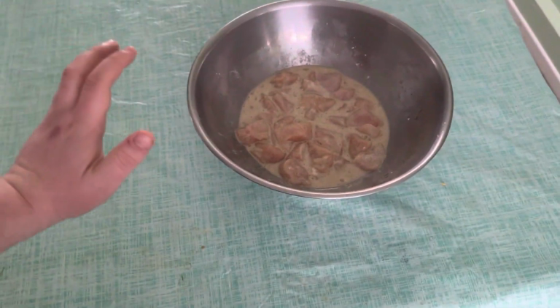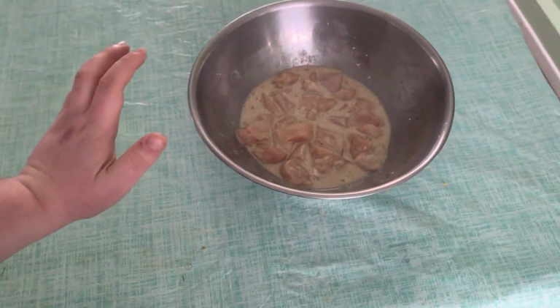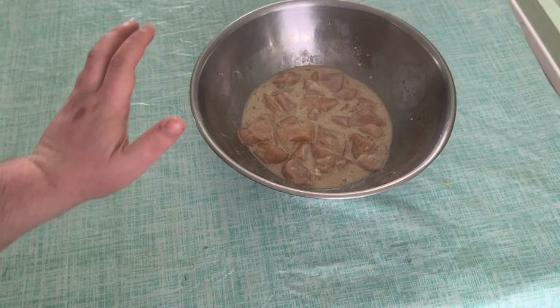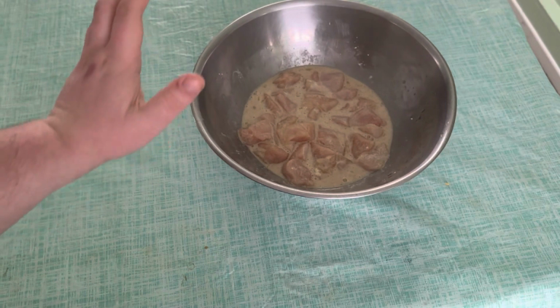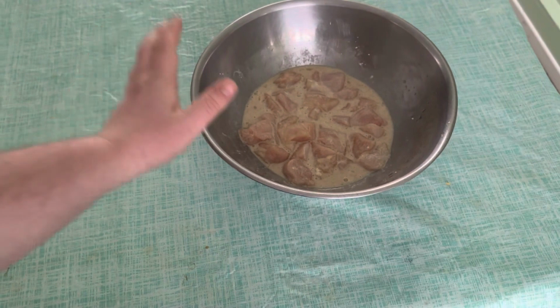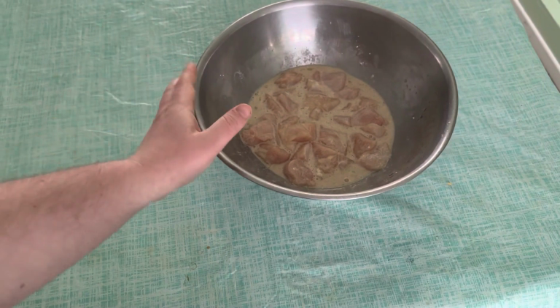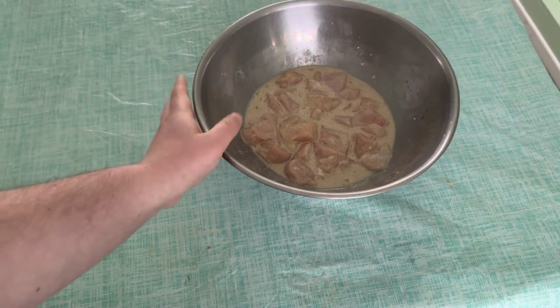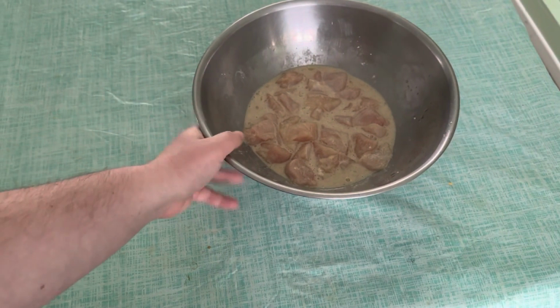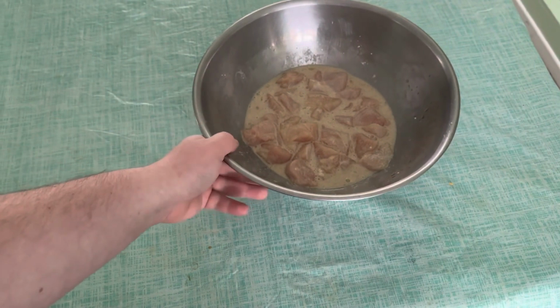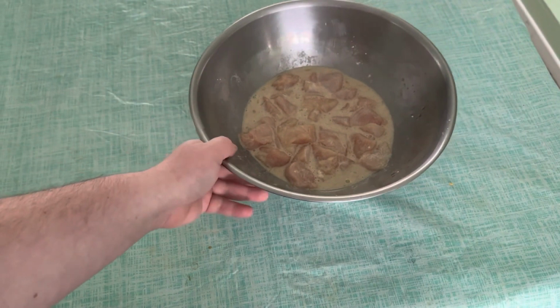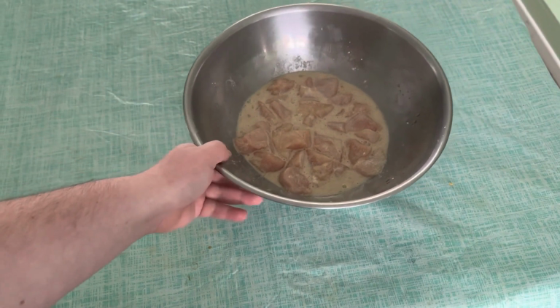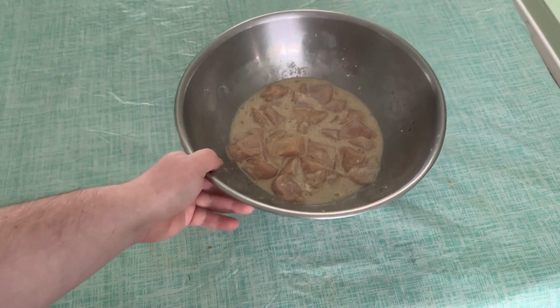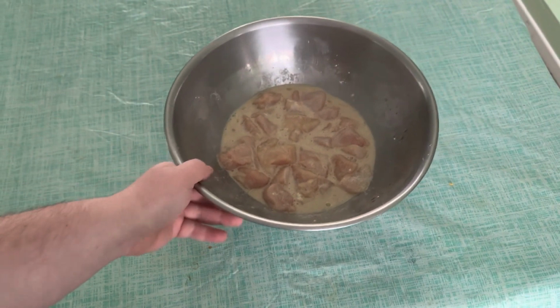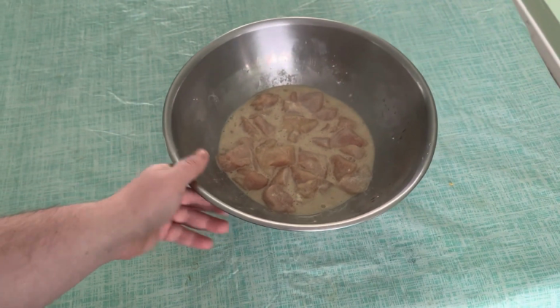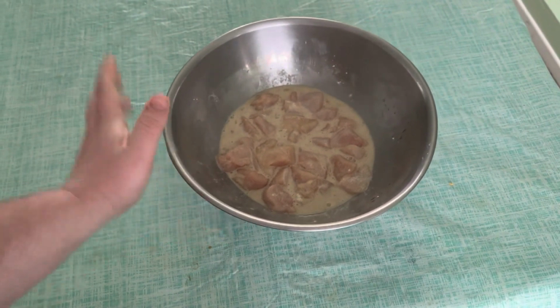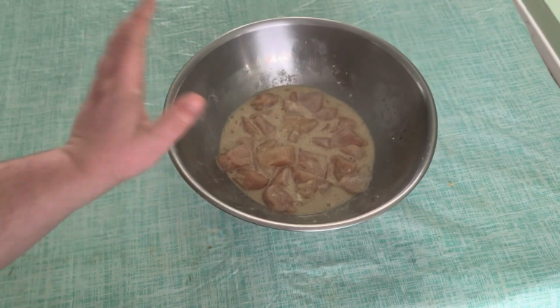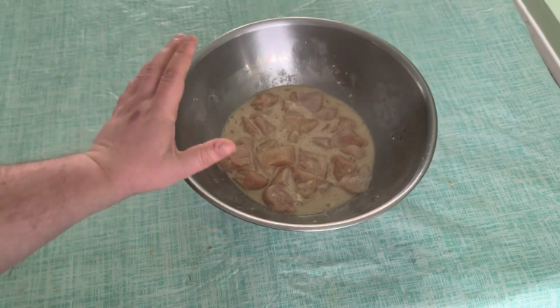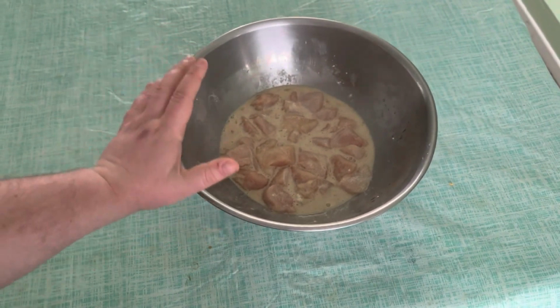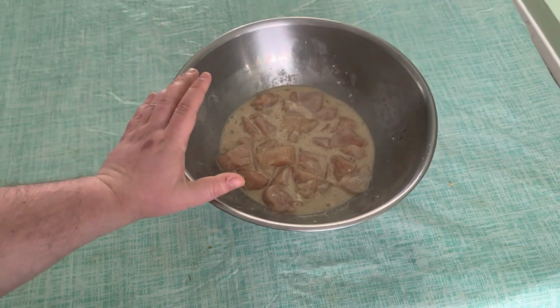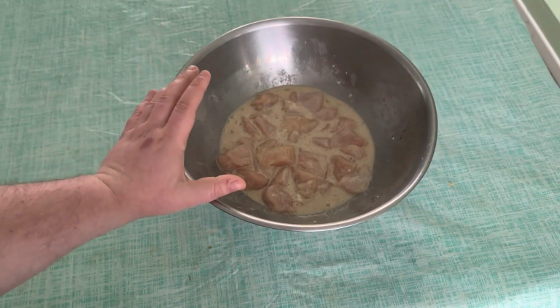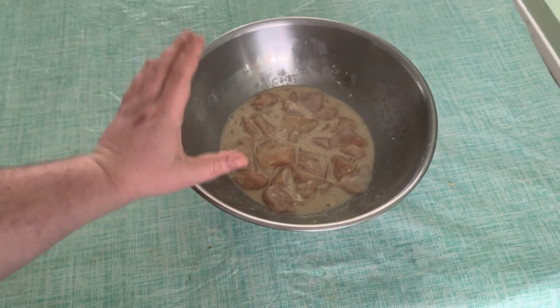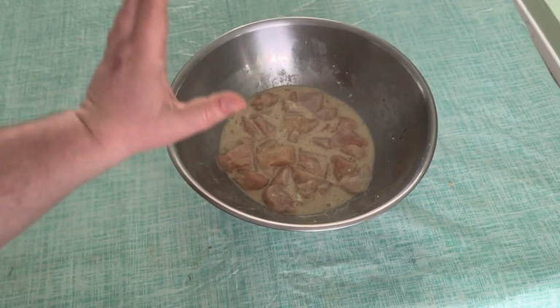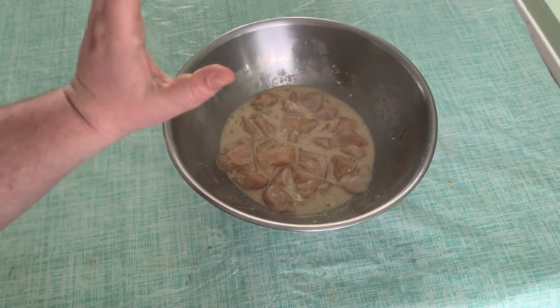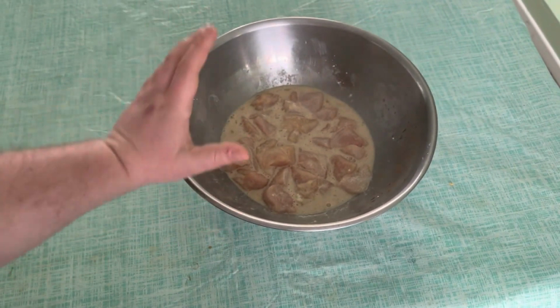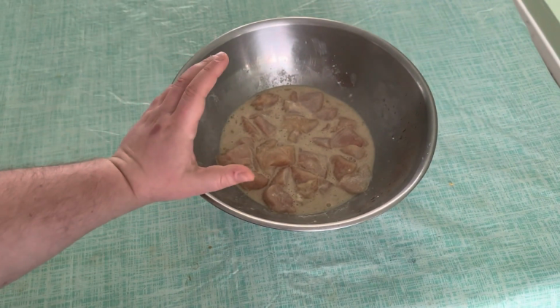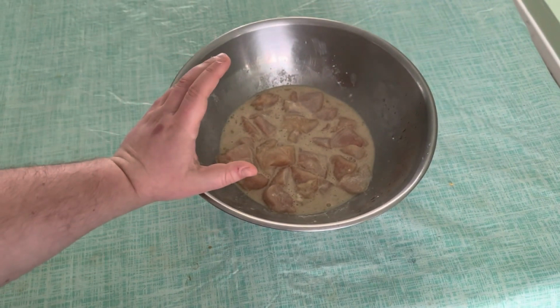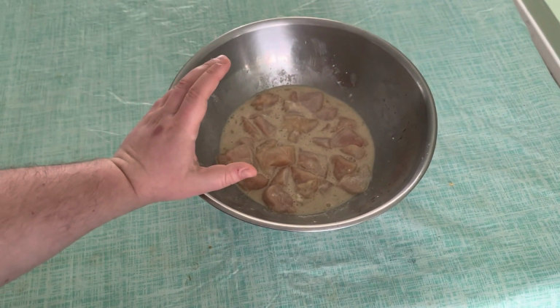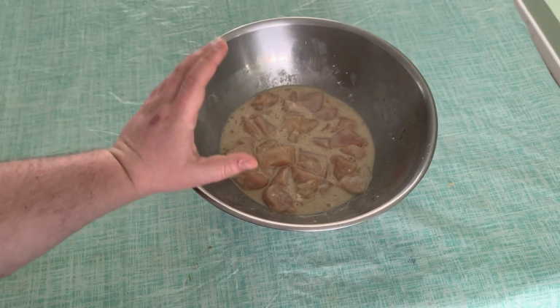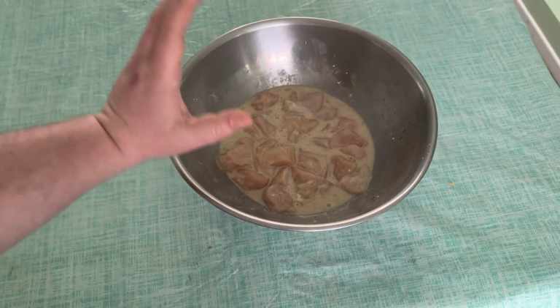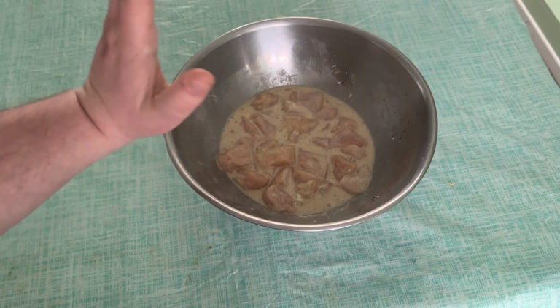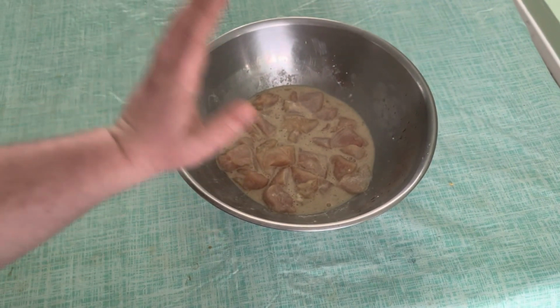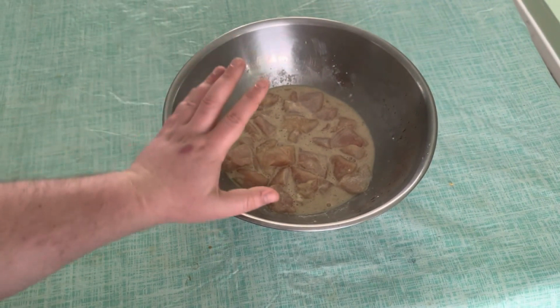Then you marinate it for 30 minutes and set aside.